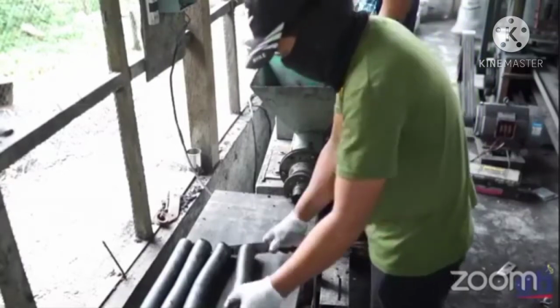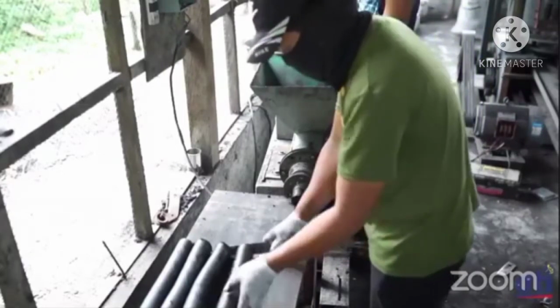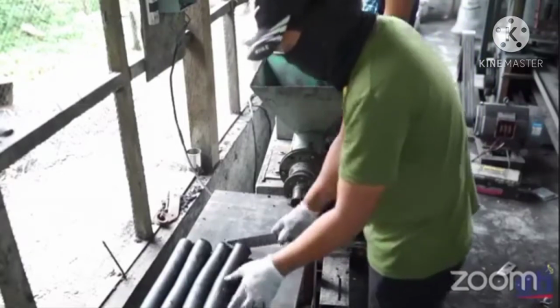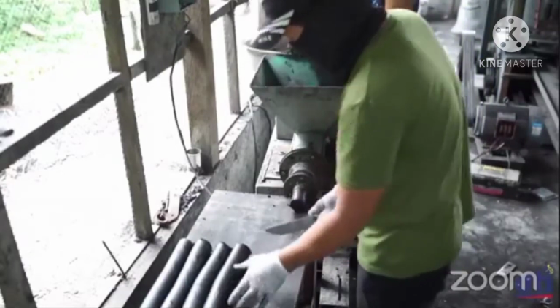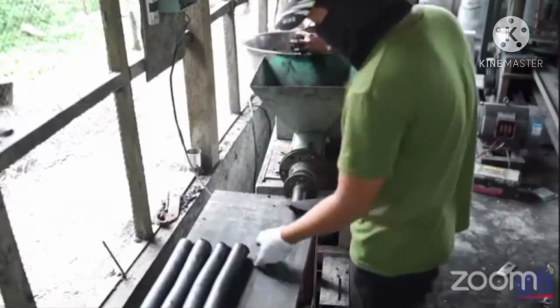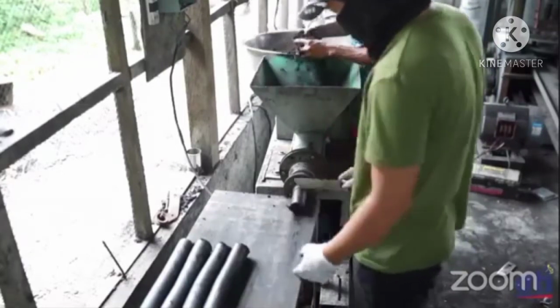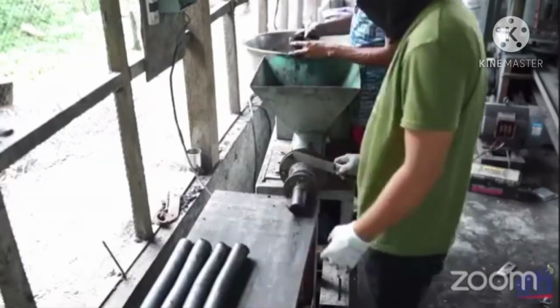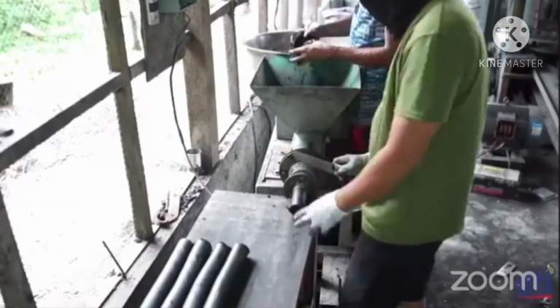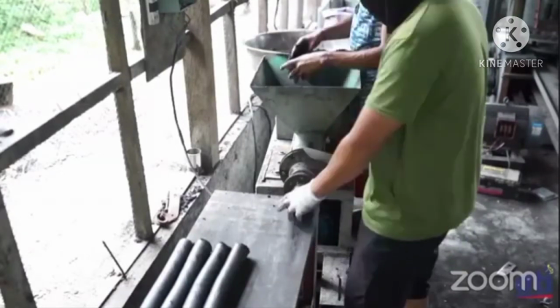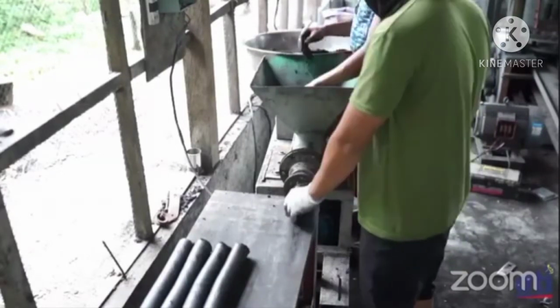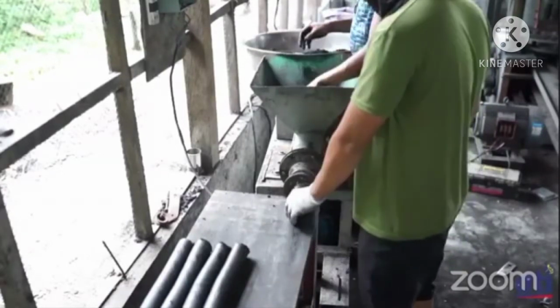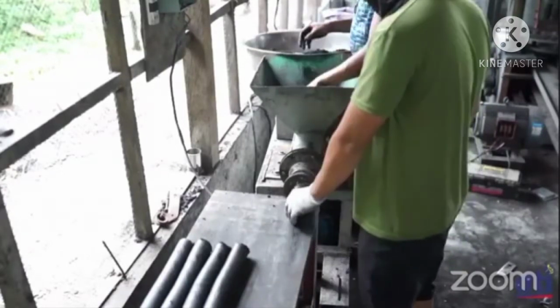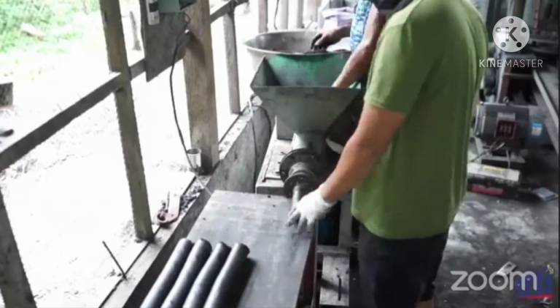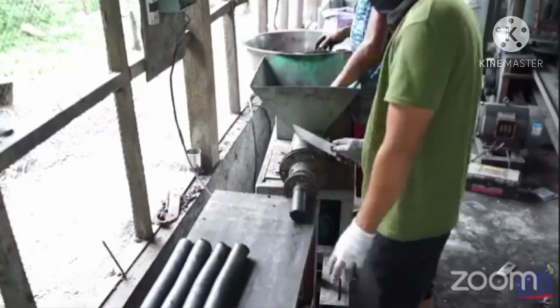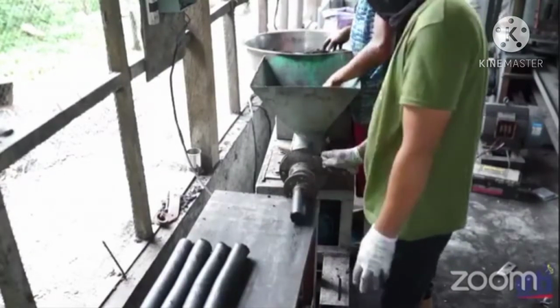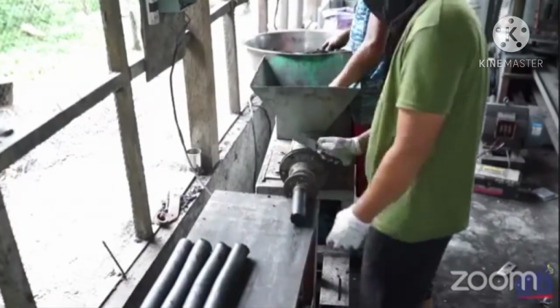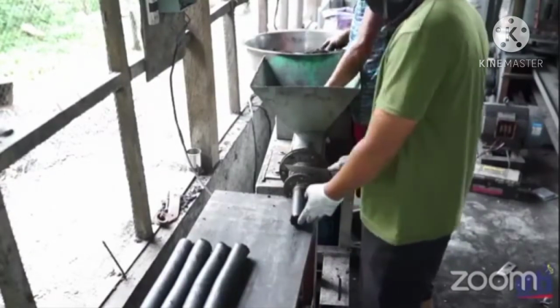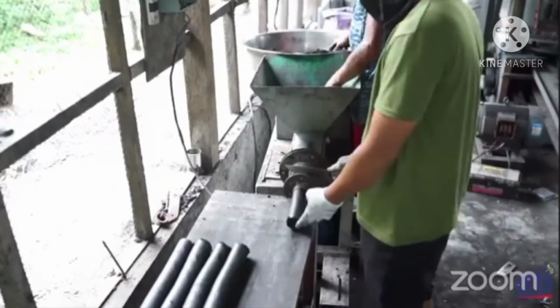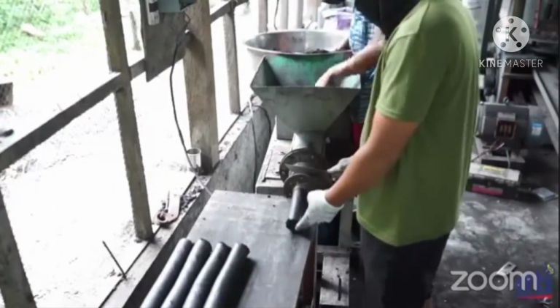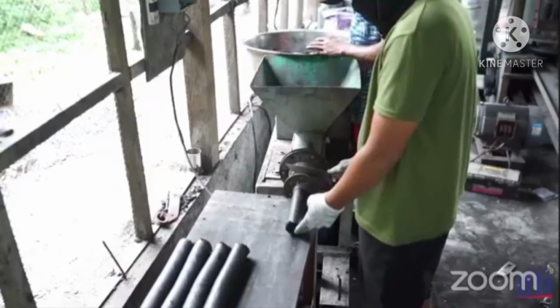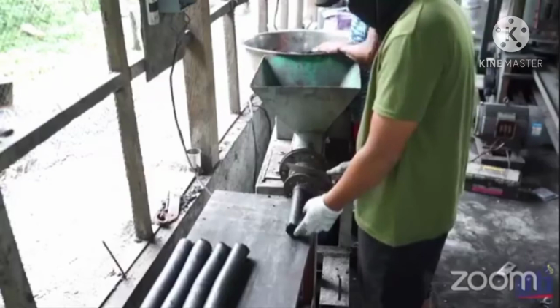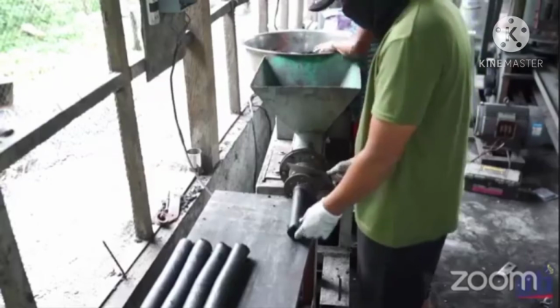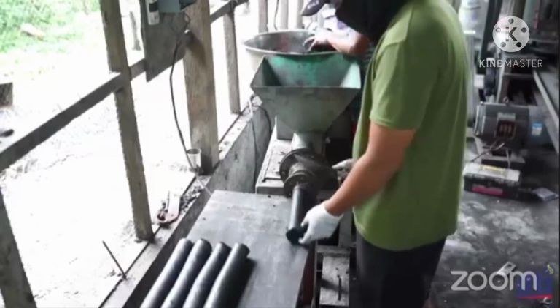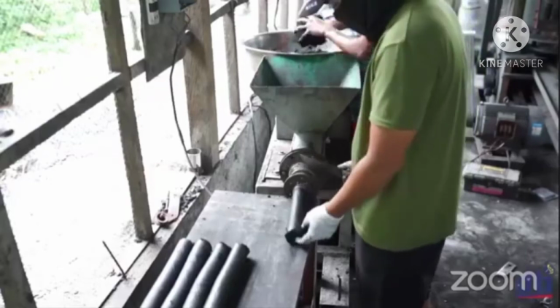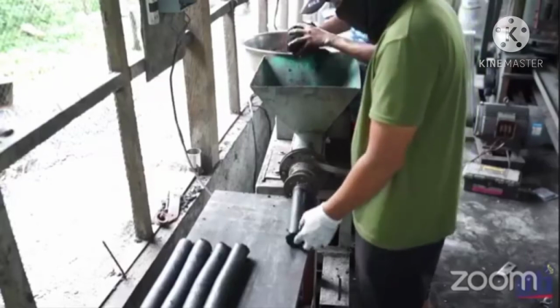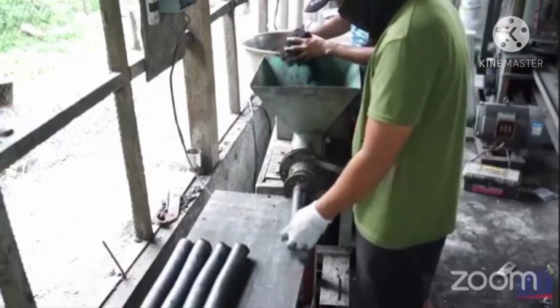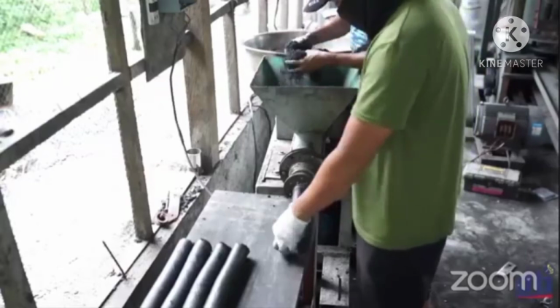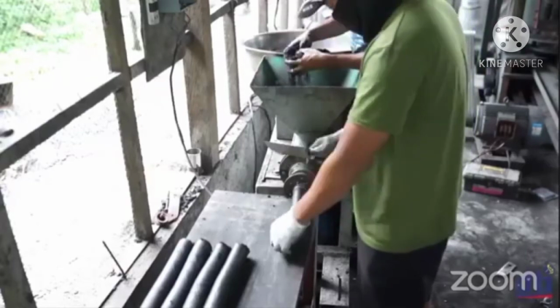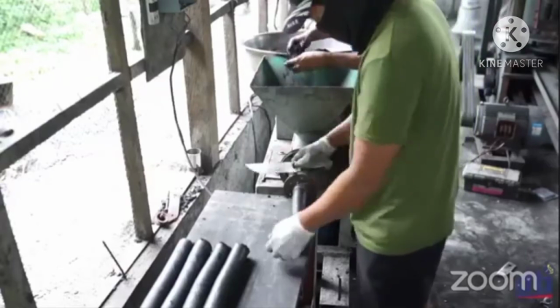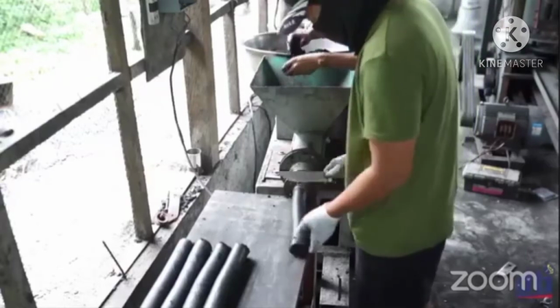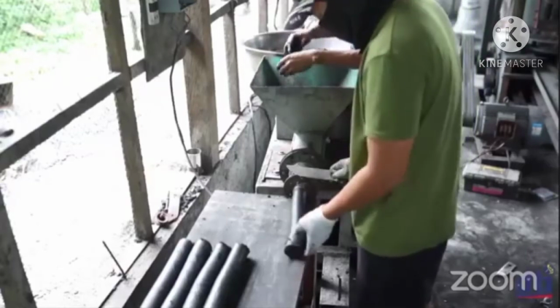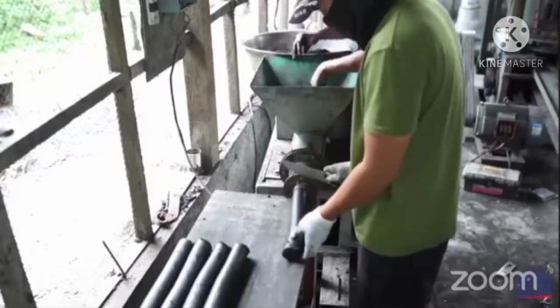Sa extruder machine, dito po lalabas ang ating charcoal briquets para ma-mold.